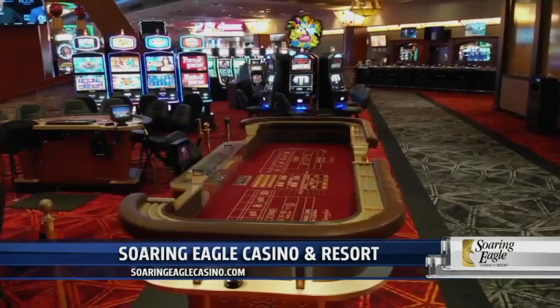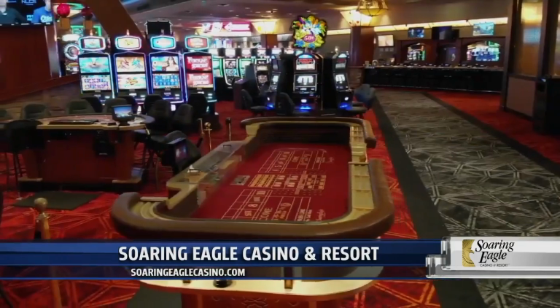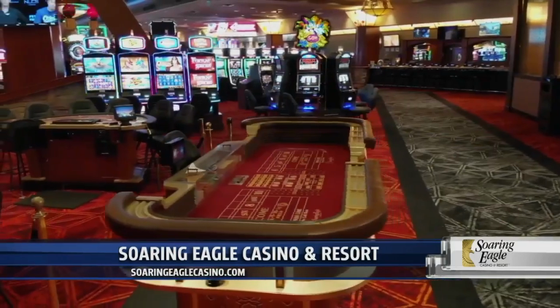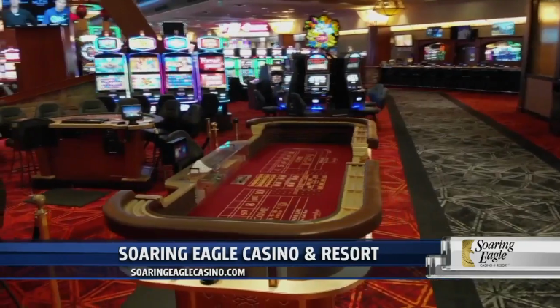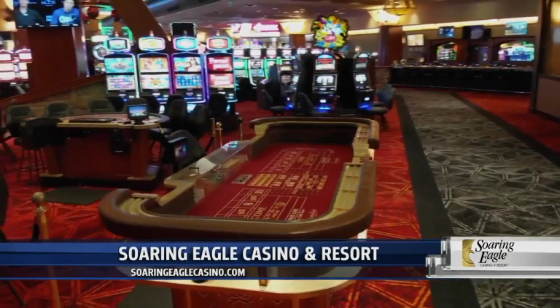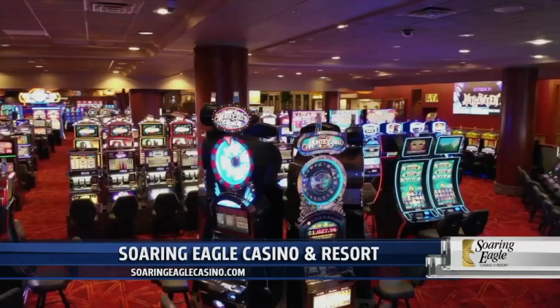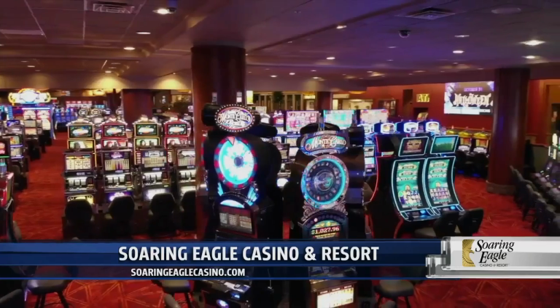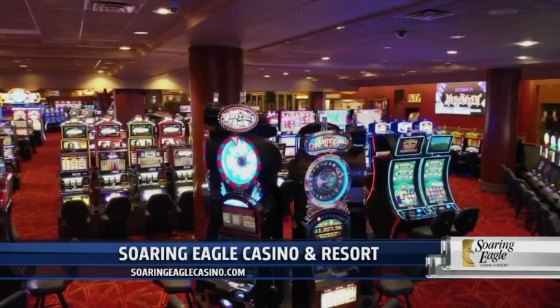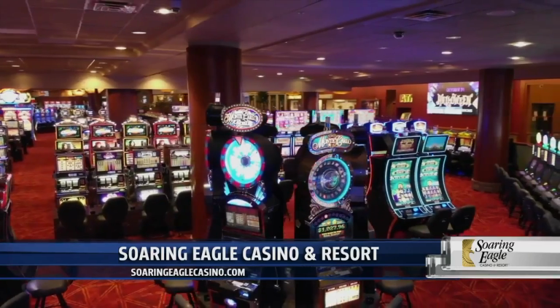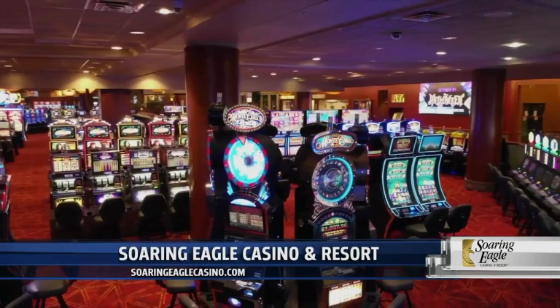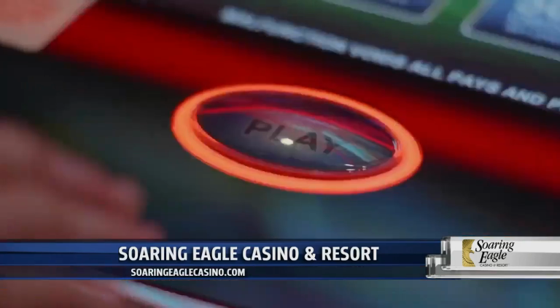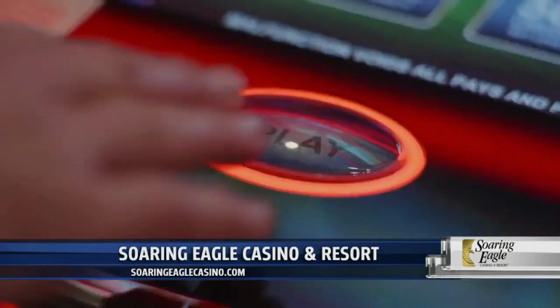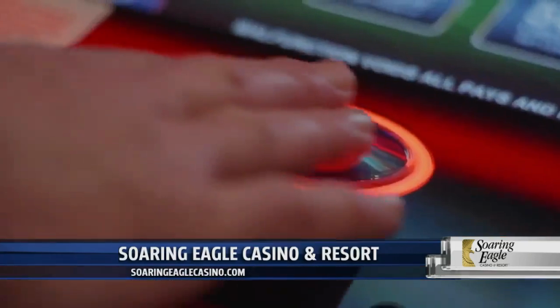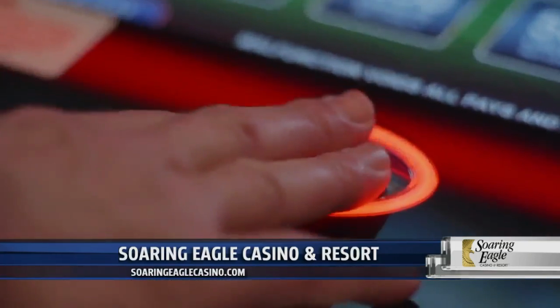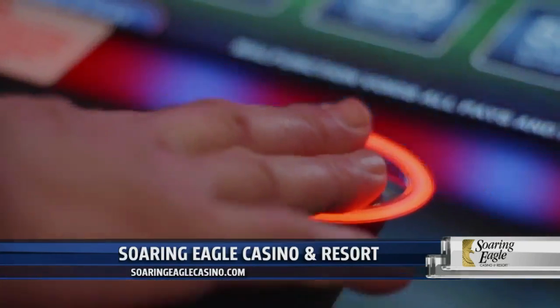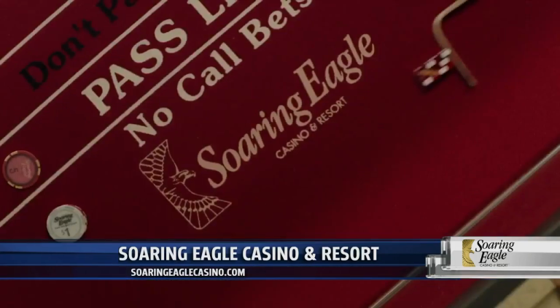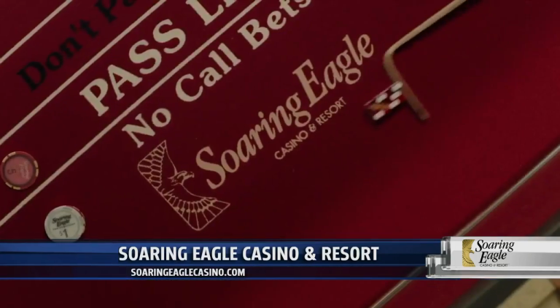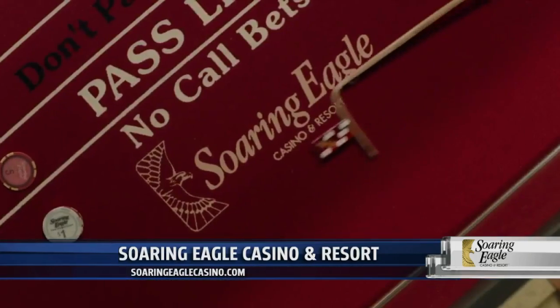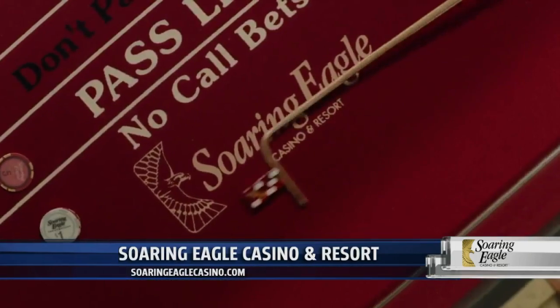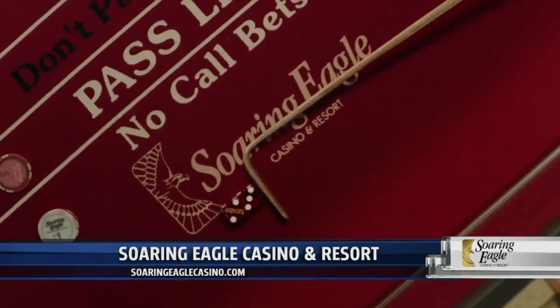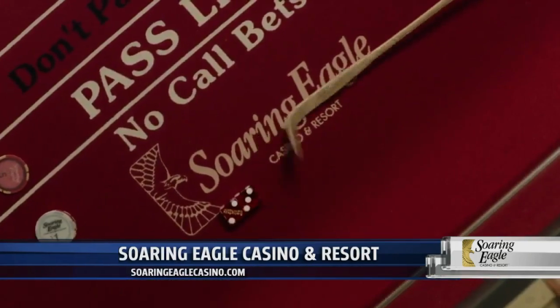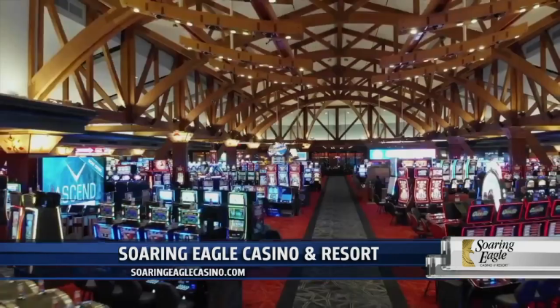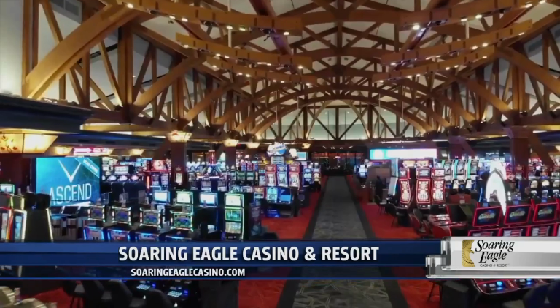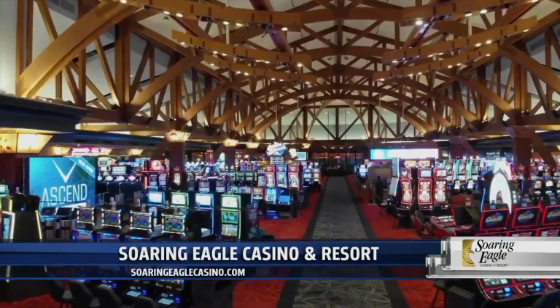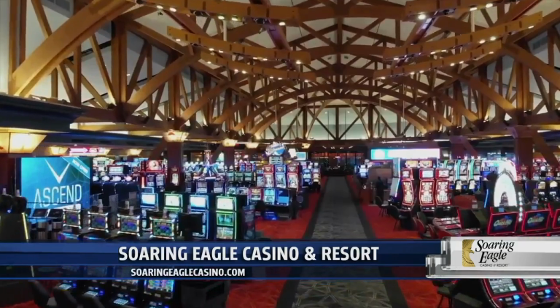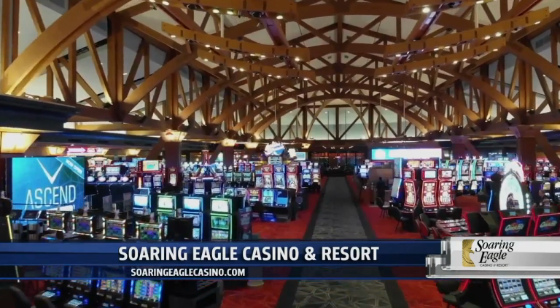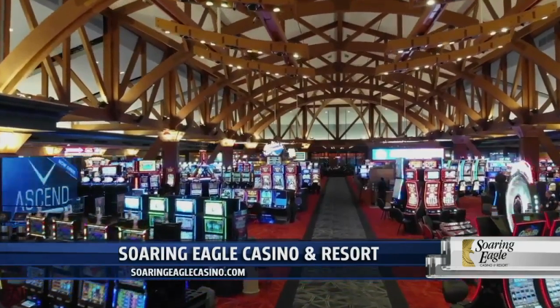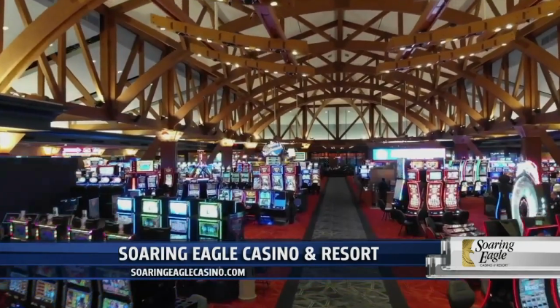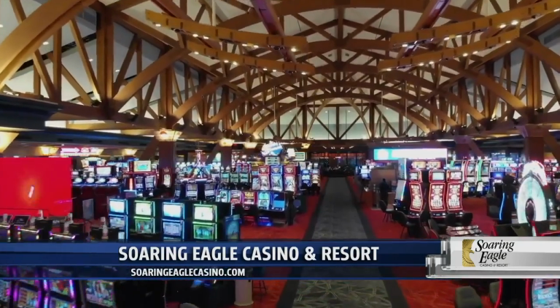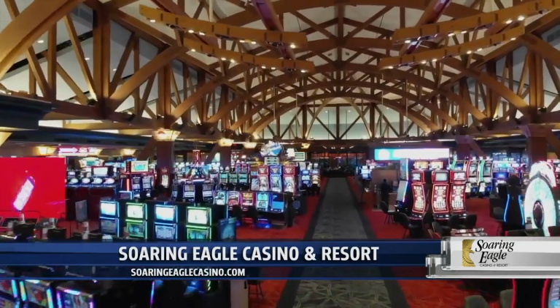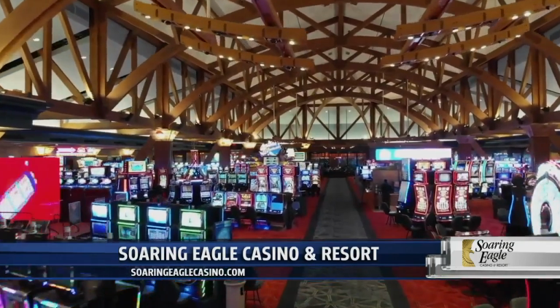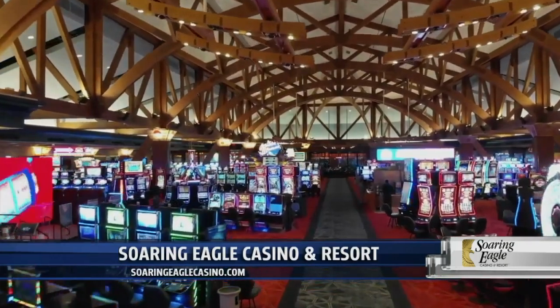To learn all about August promotions, dining and lodging availability, just head to SoaringEagleCasino.com.